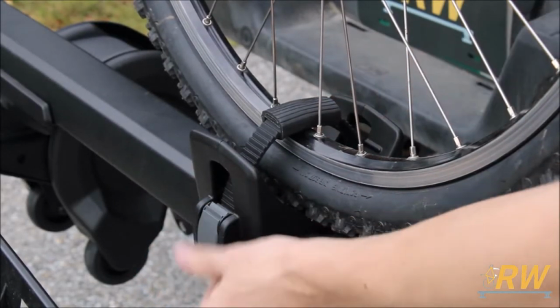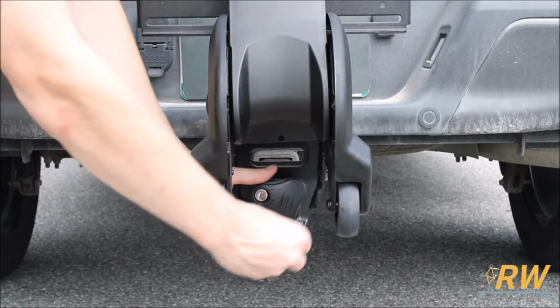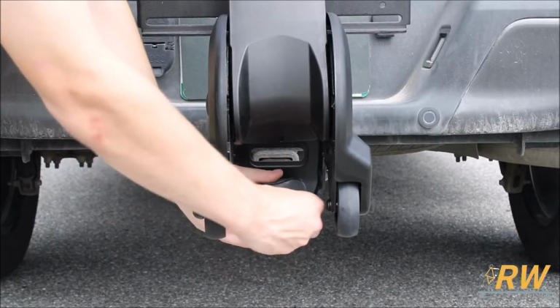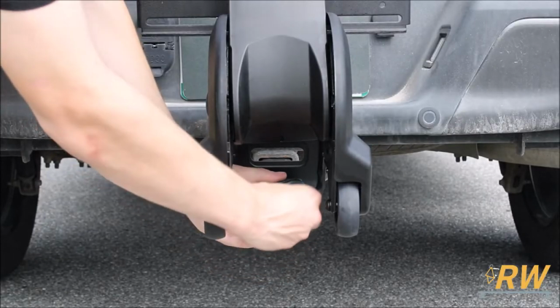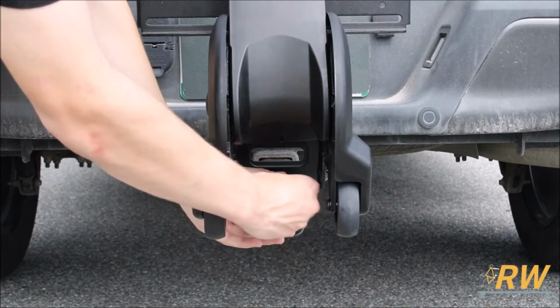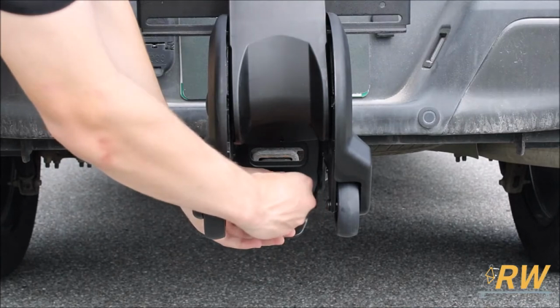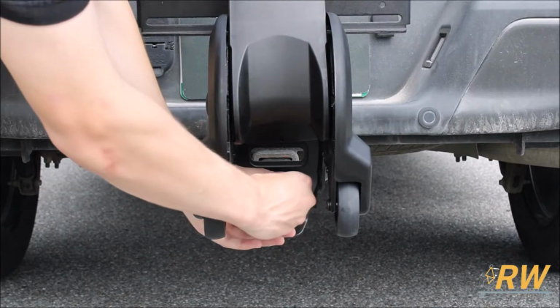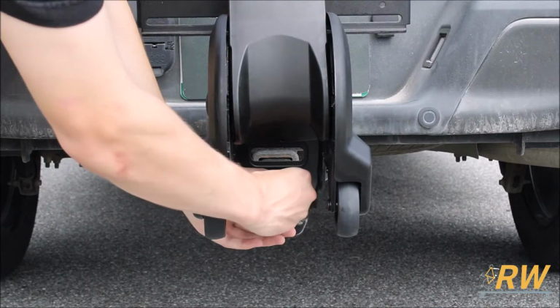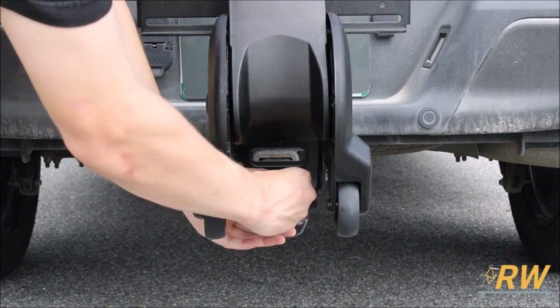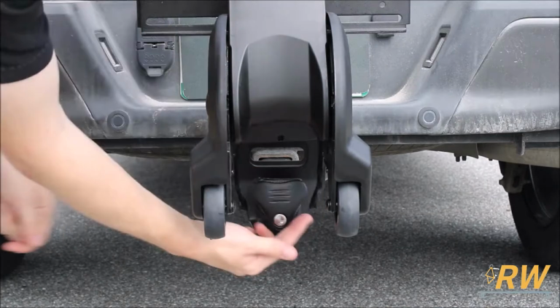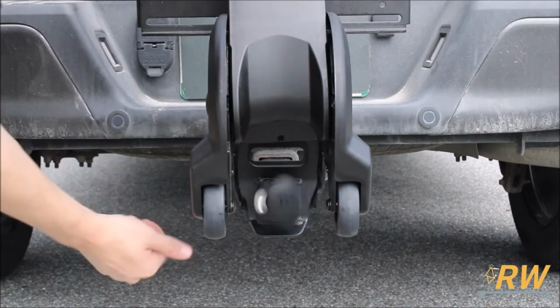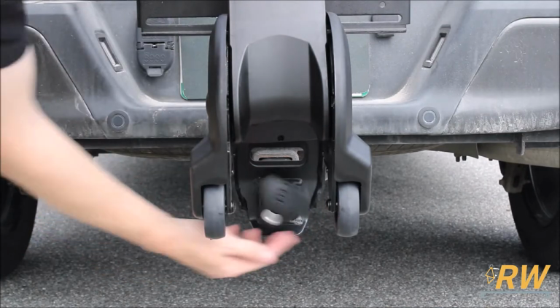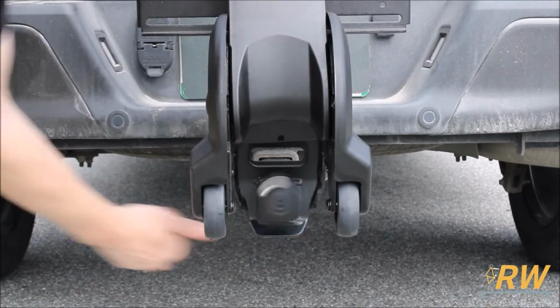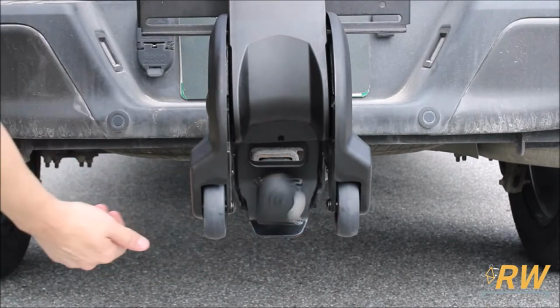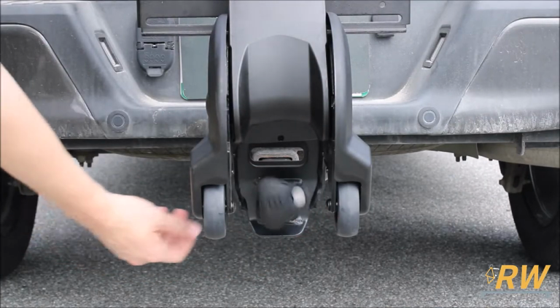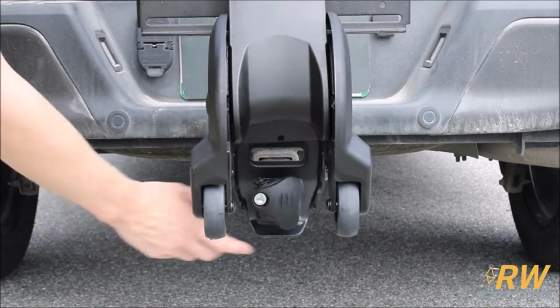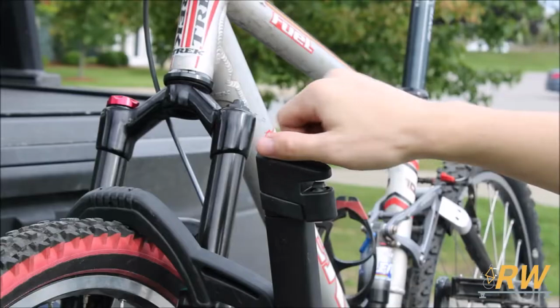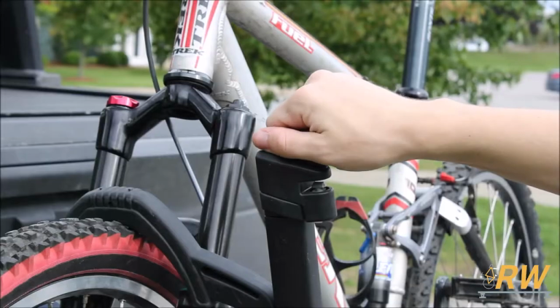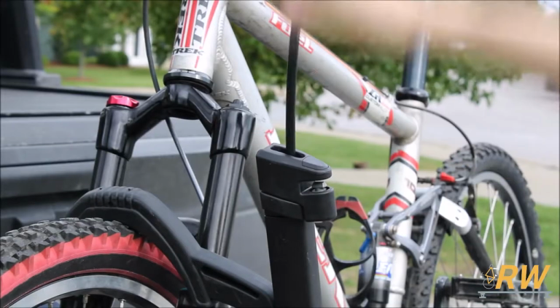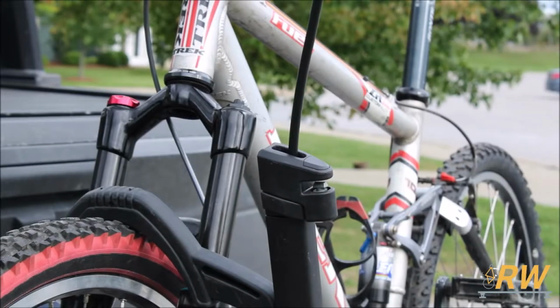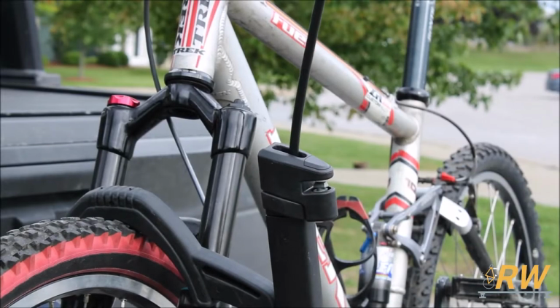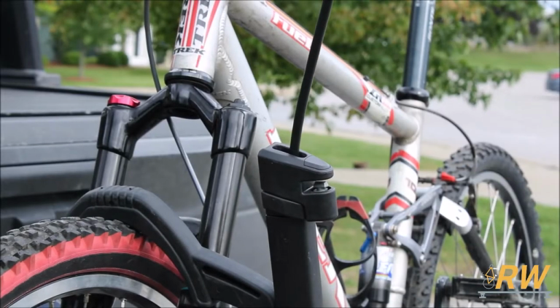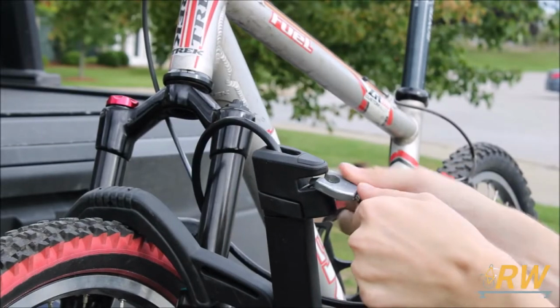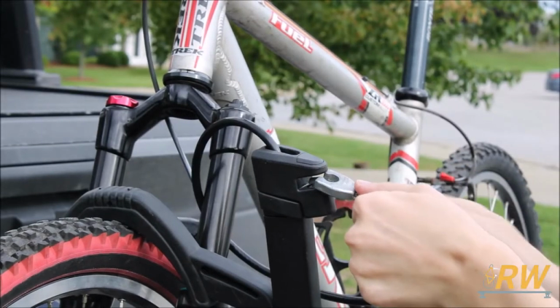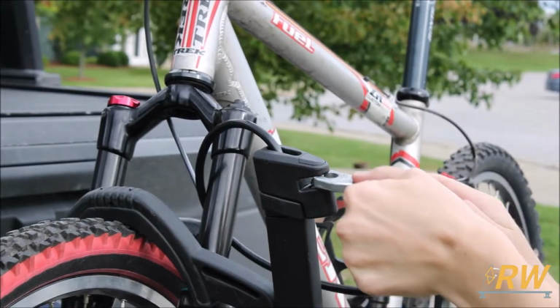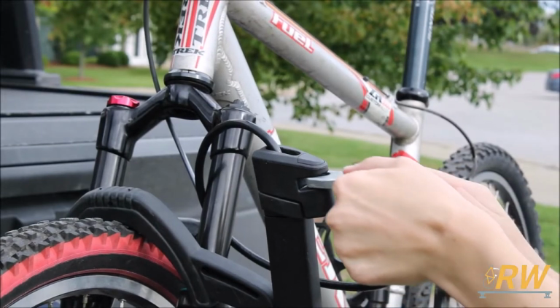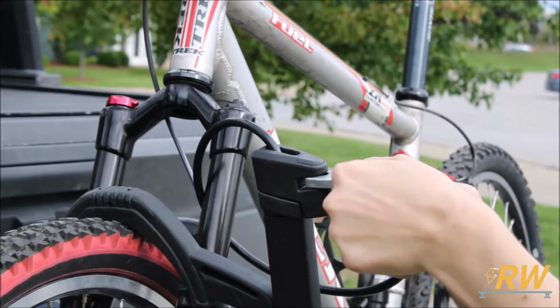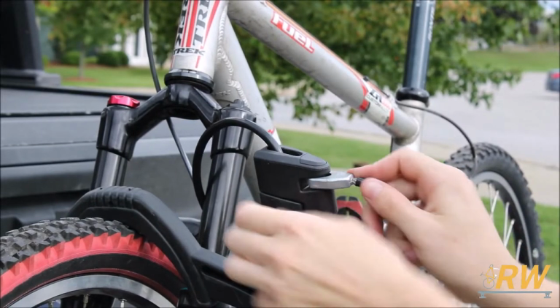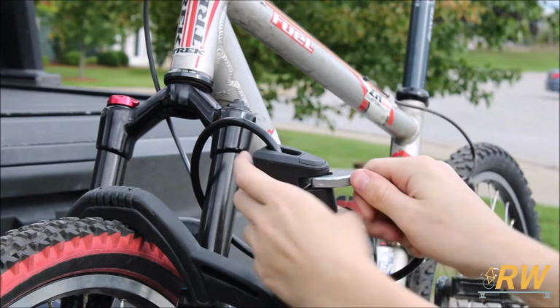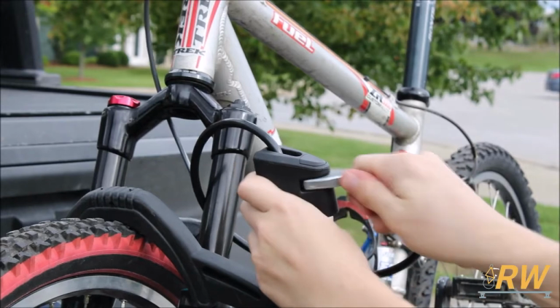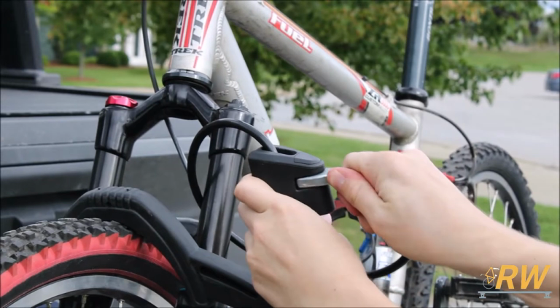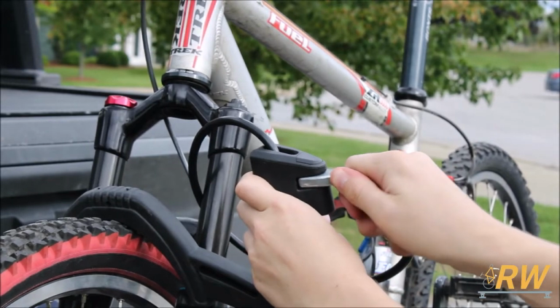This rack comes keyed to allow you to lock the rack into your hitch receiver, as well as lock the bikes to the rack with a locking cable integrated into each arm.